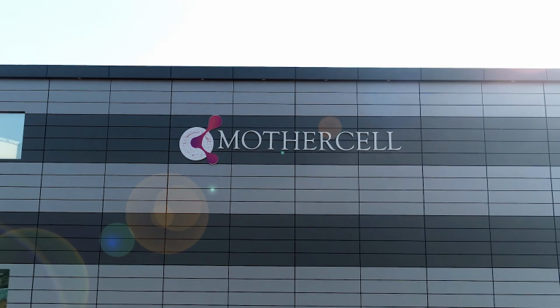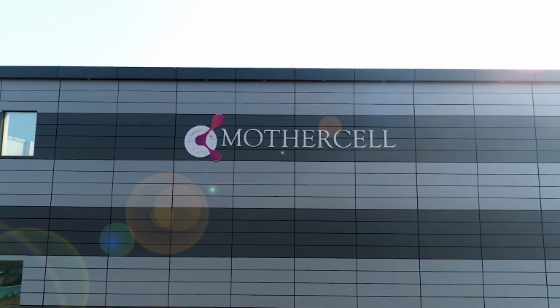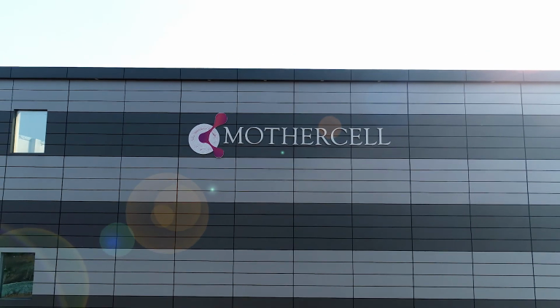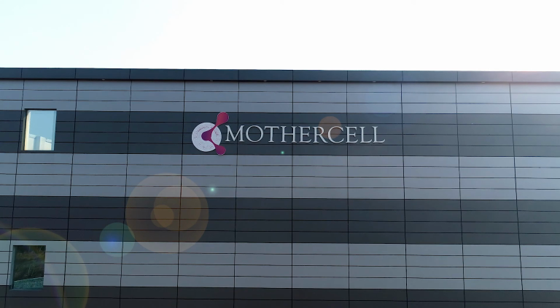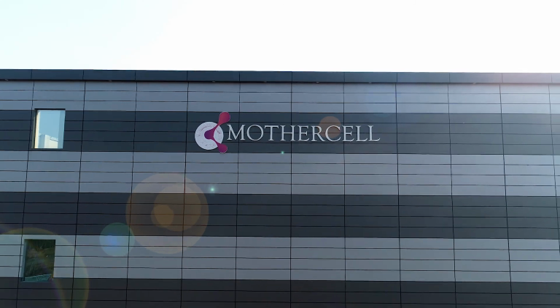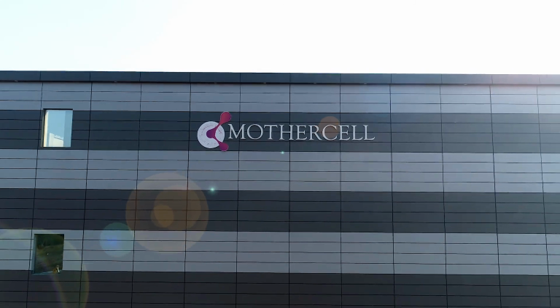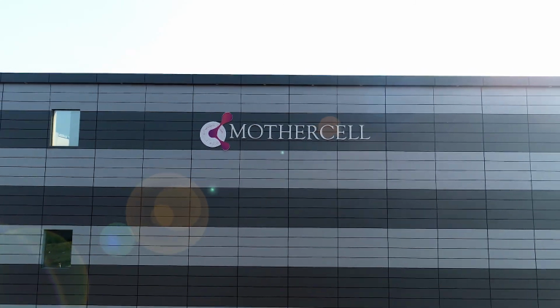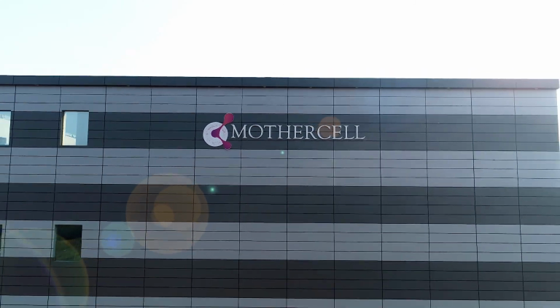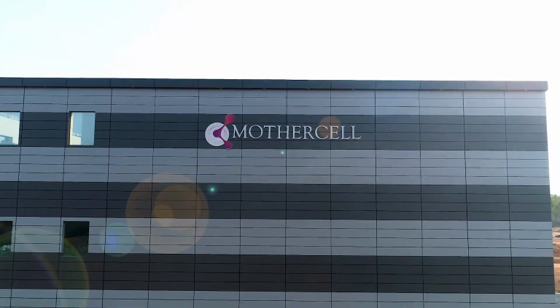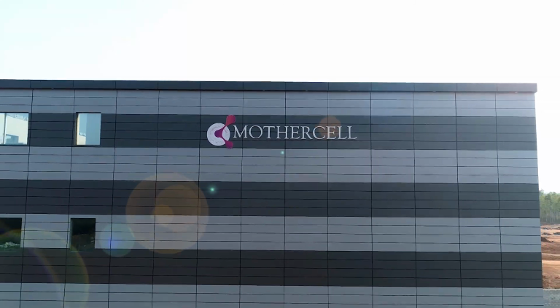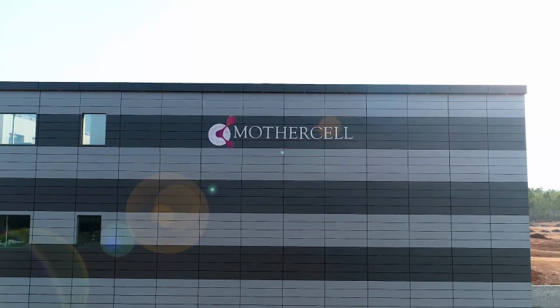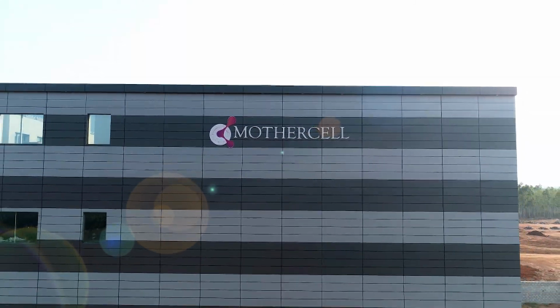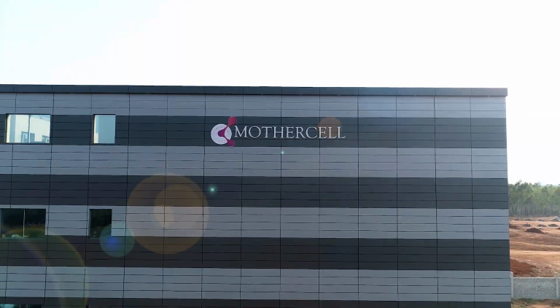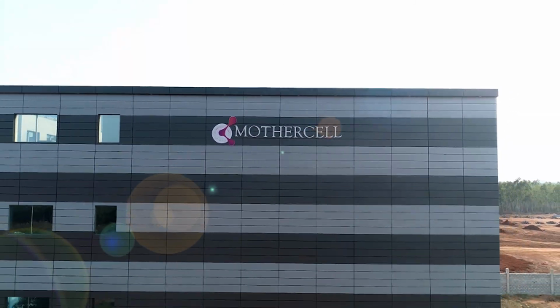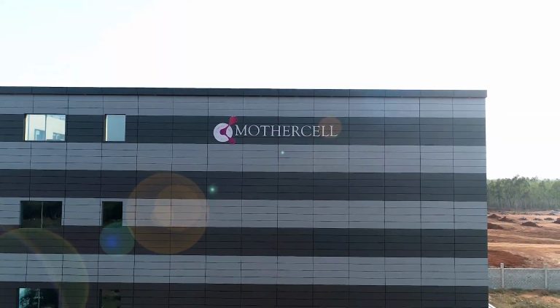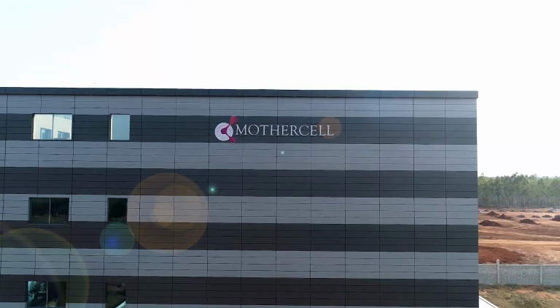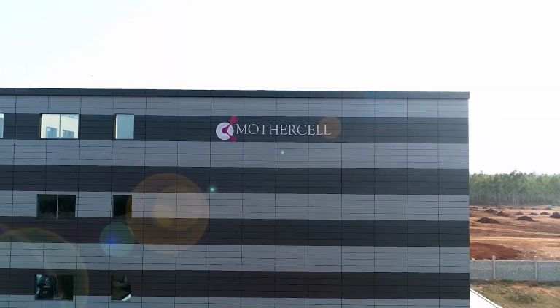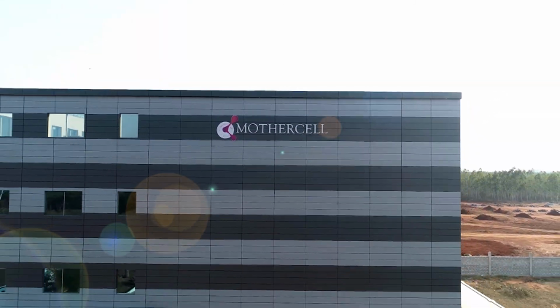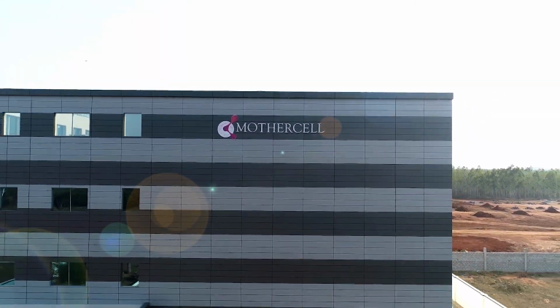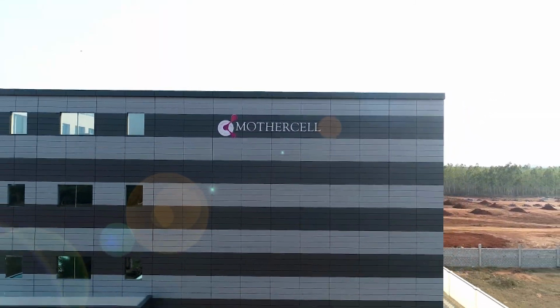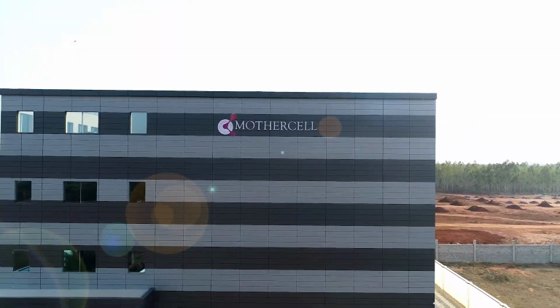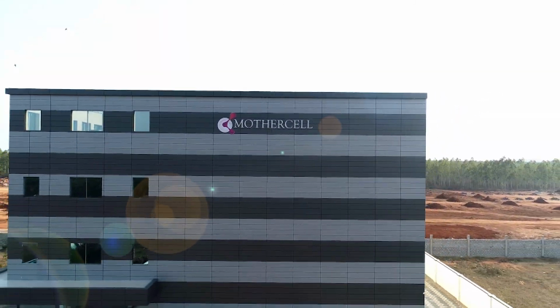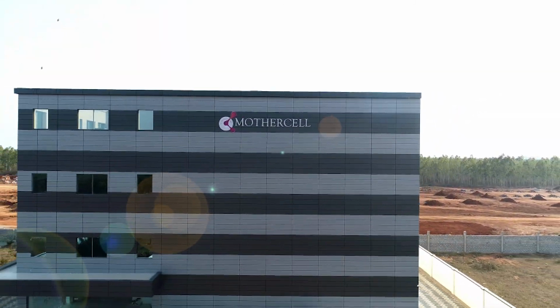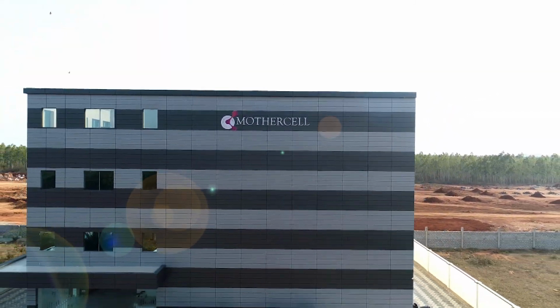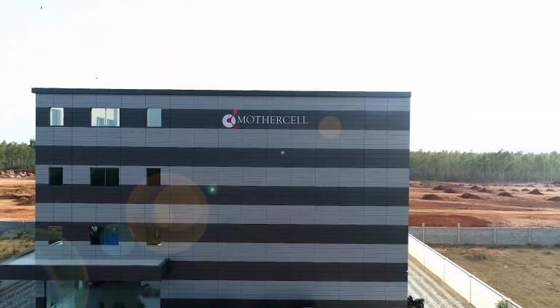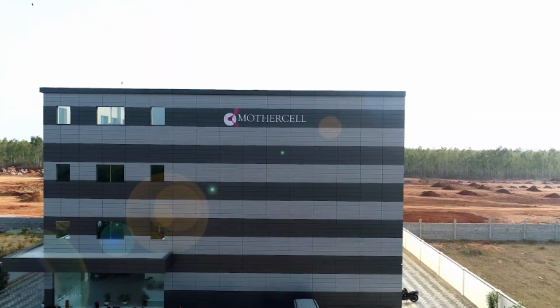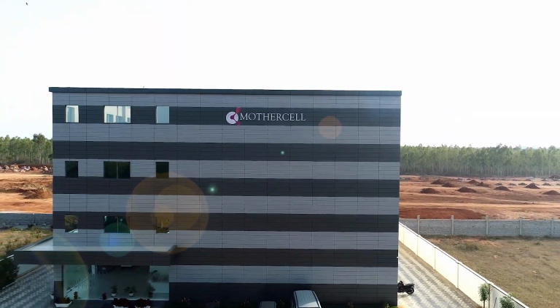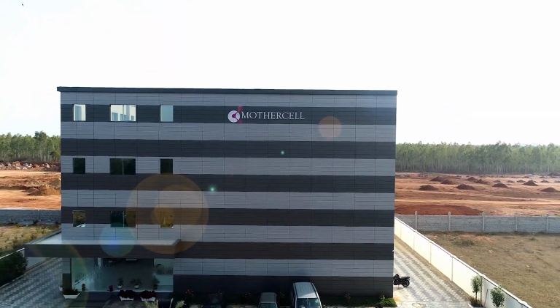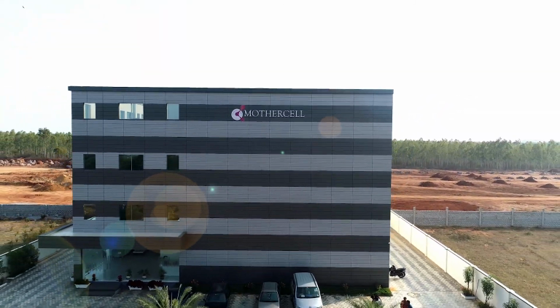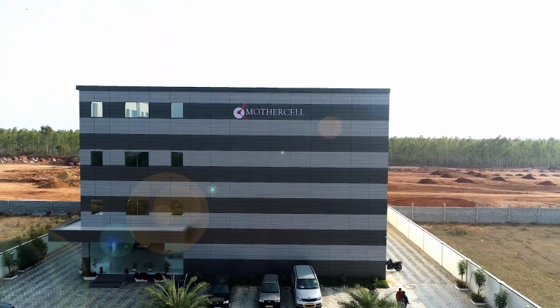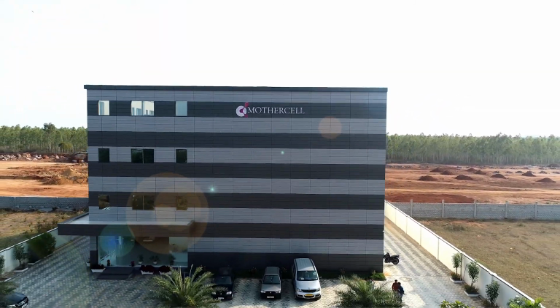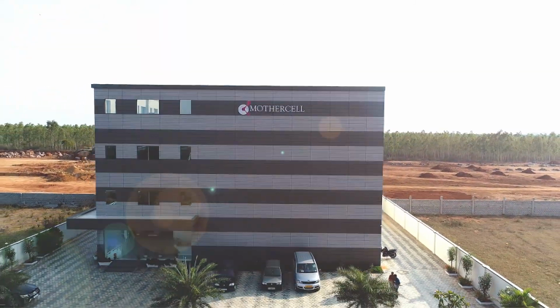MotherCell — the world's biggest dental stem cell bank.